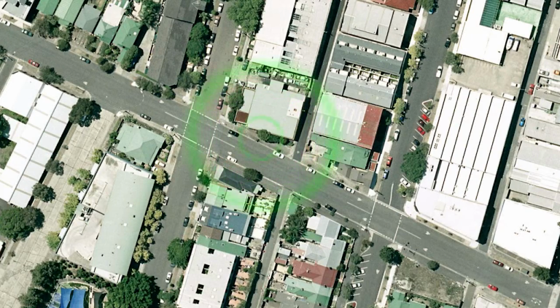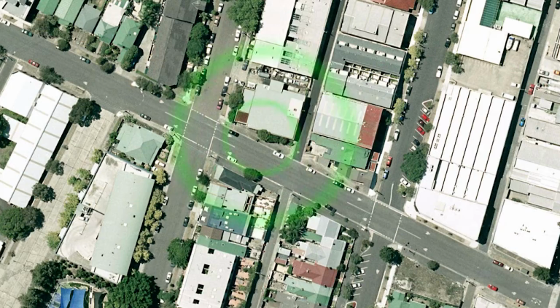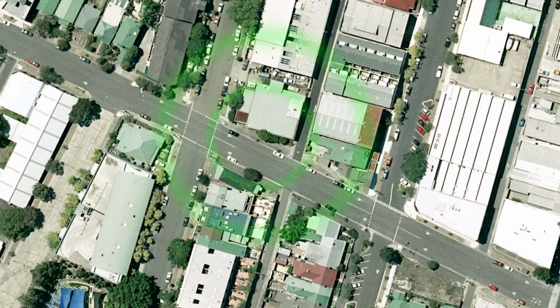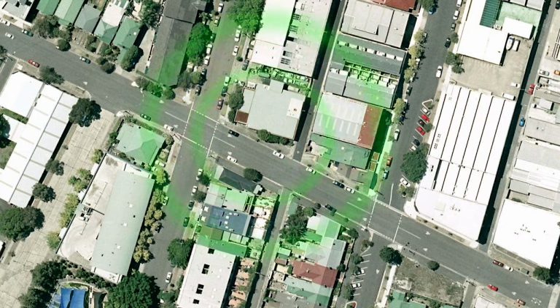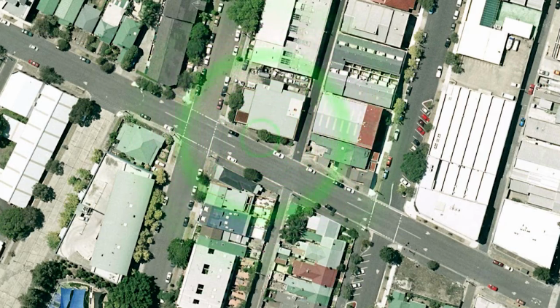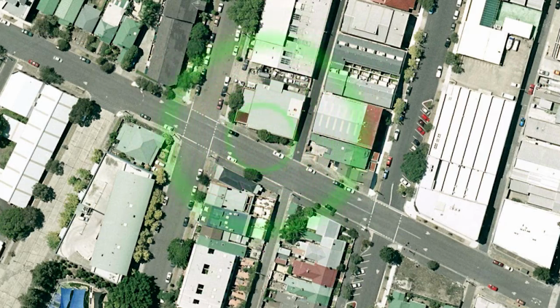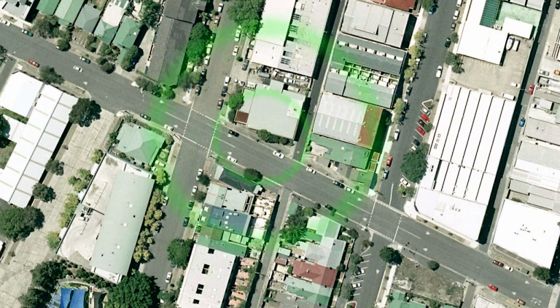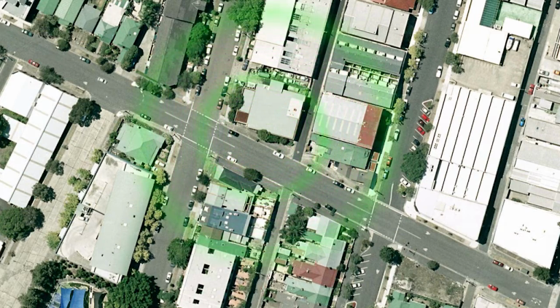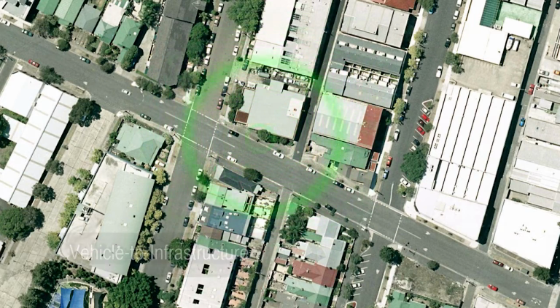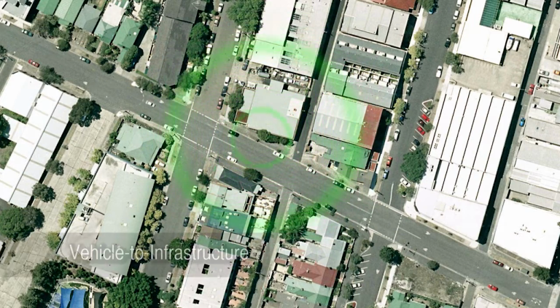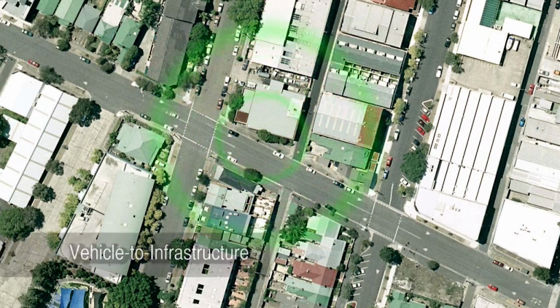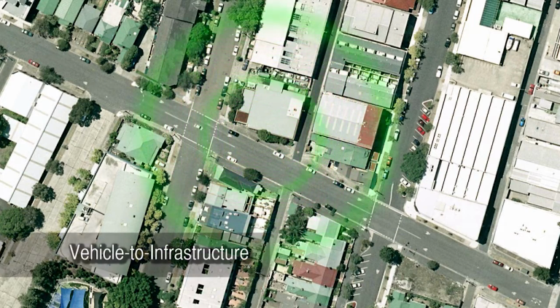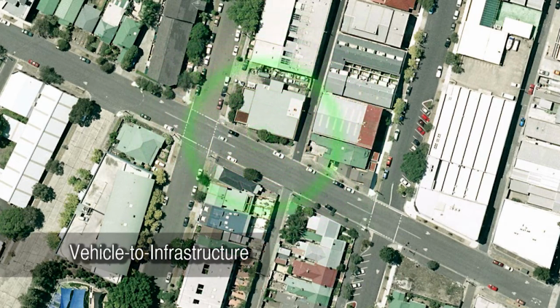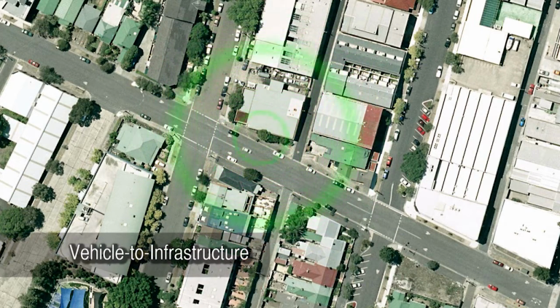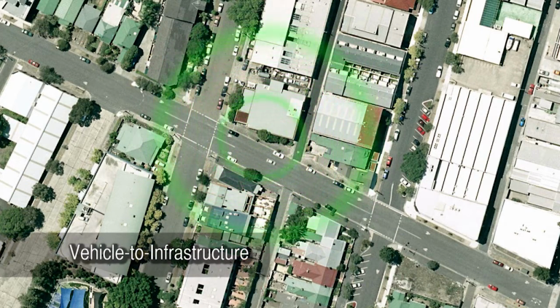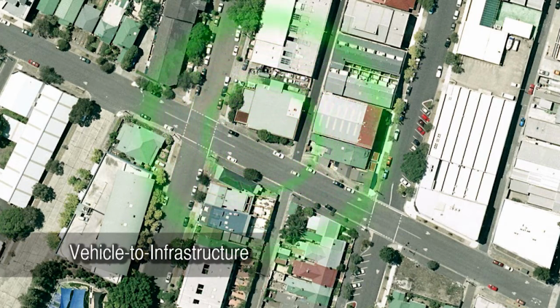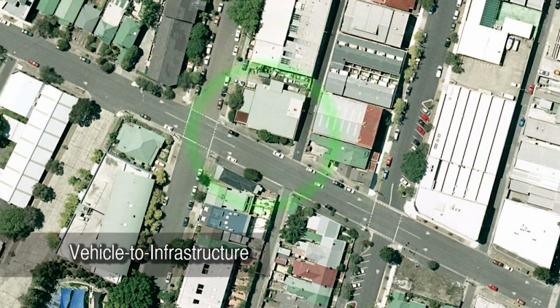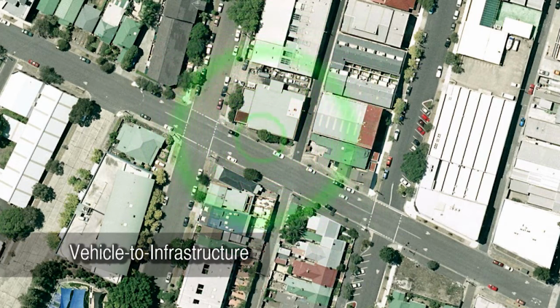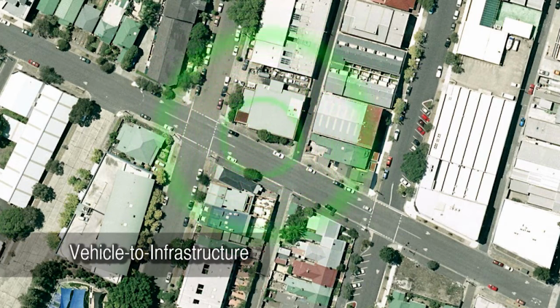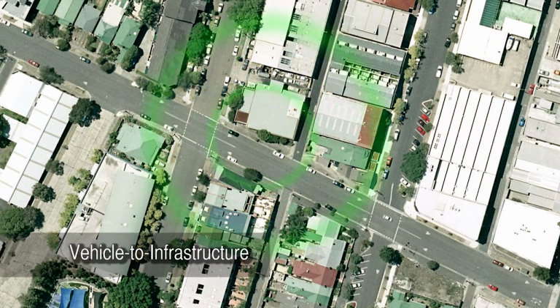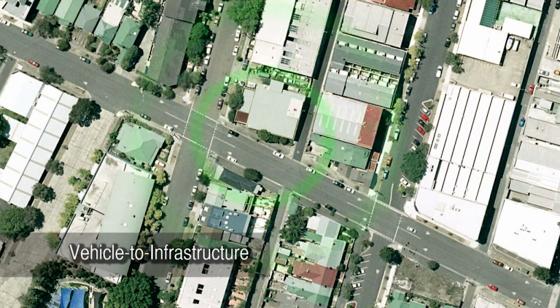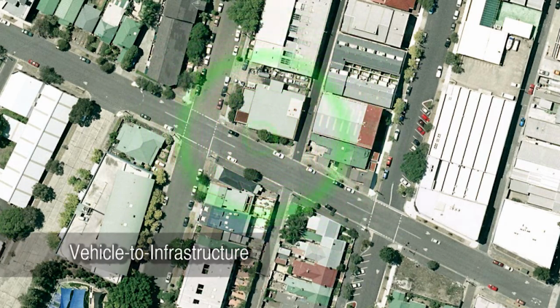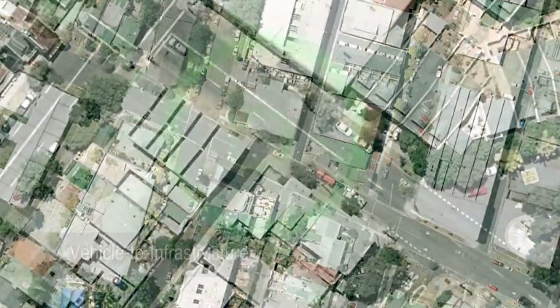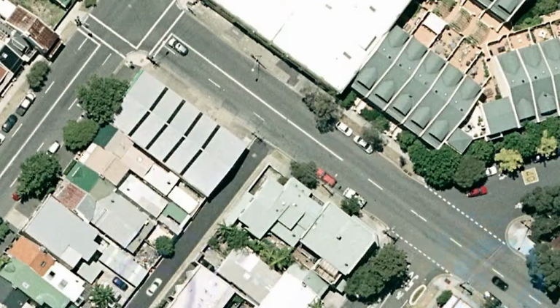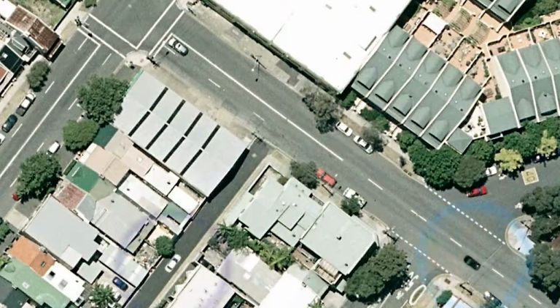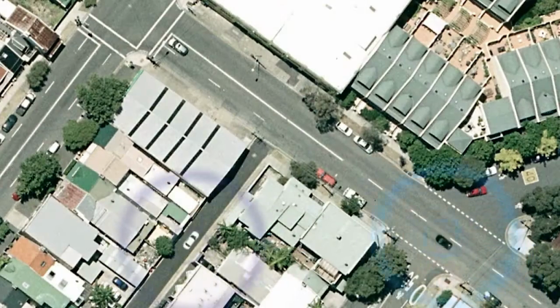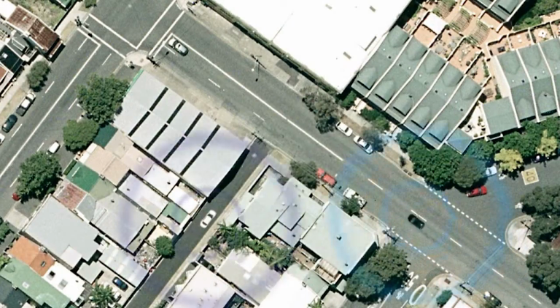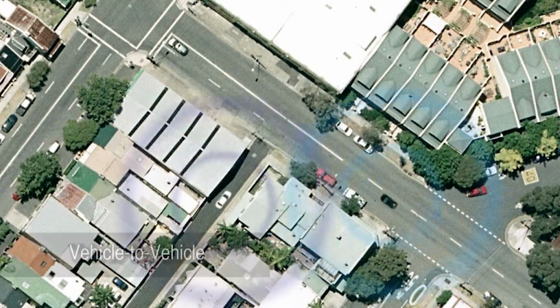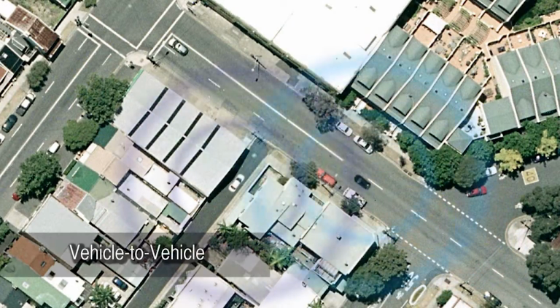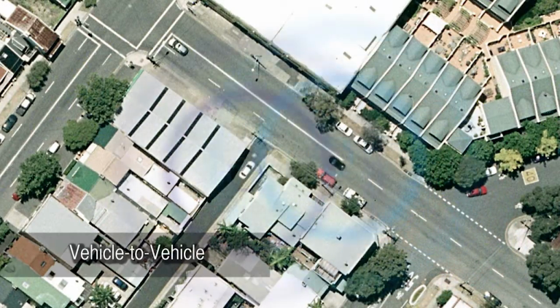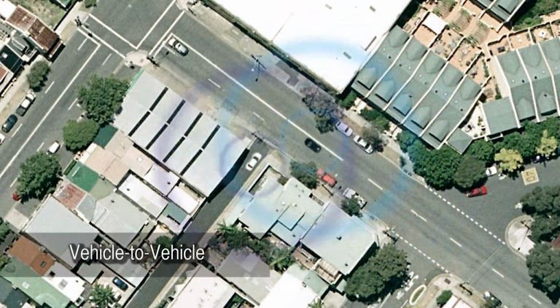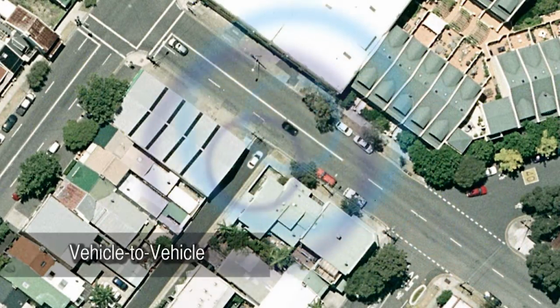CITS is divided into two streams: vehicle to infrastructure and vehicle to vehicle.